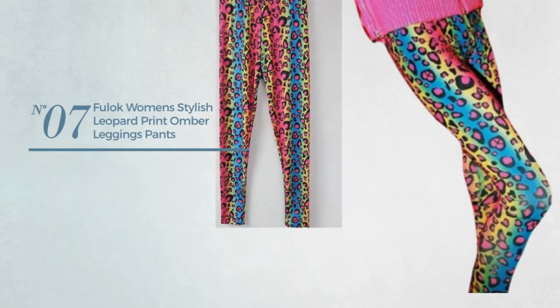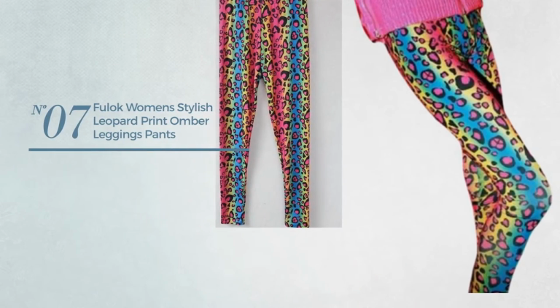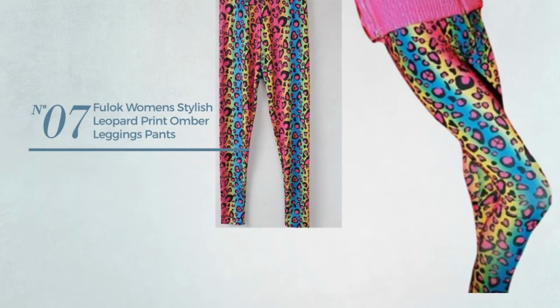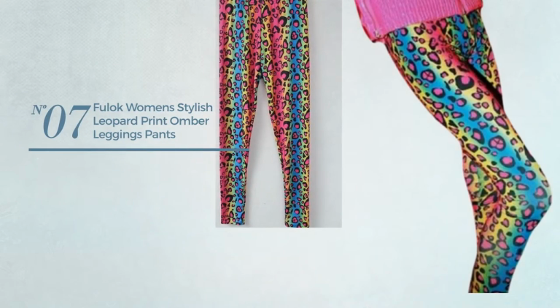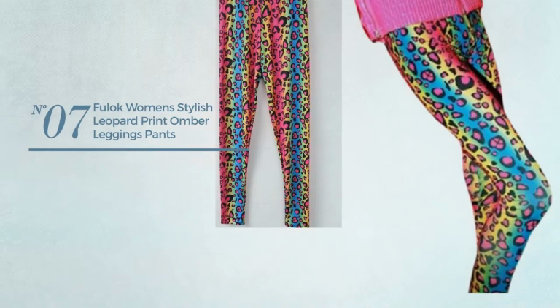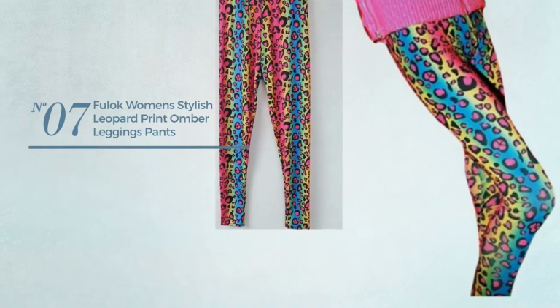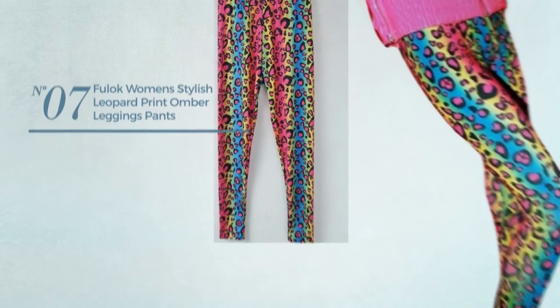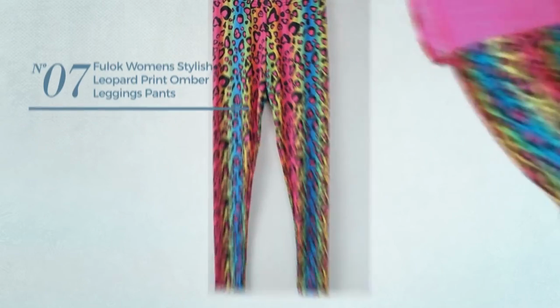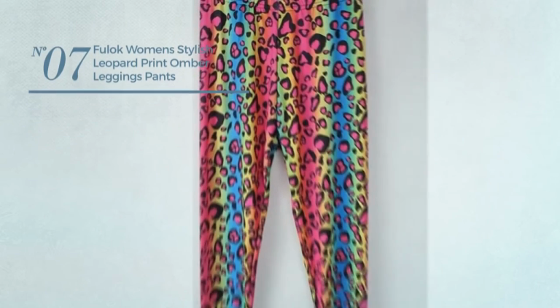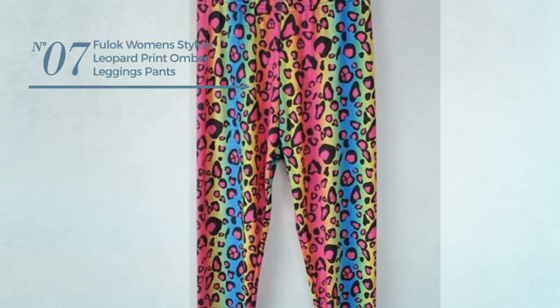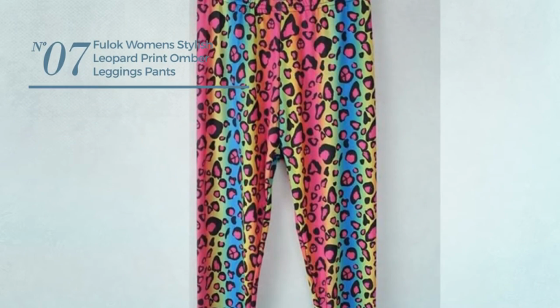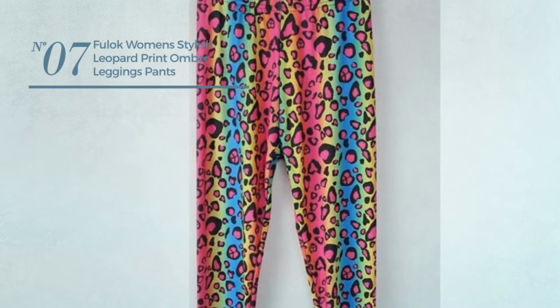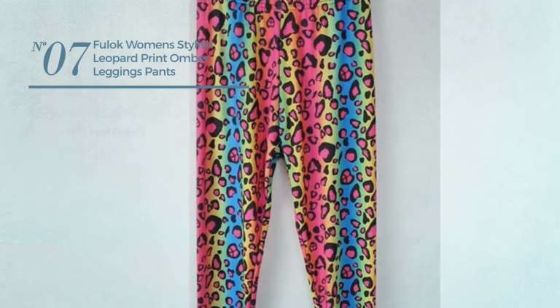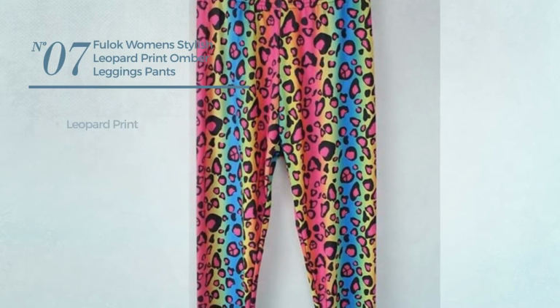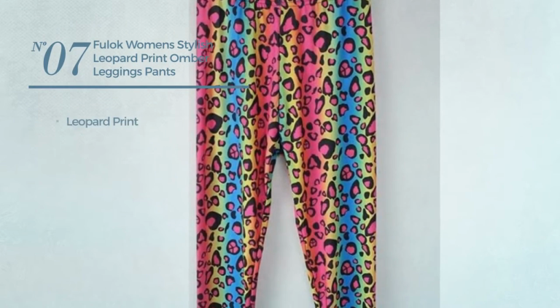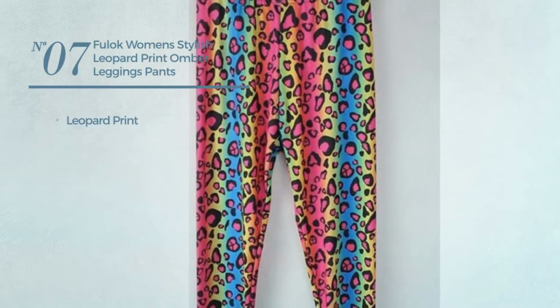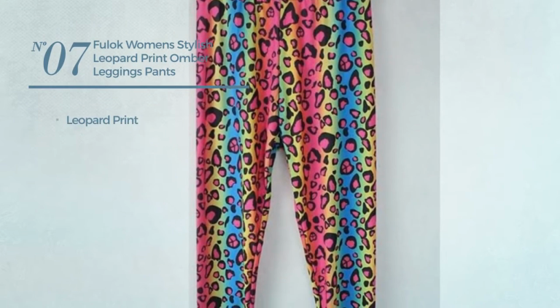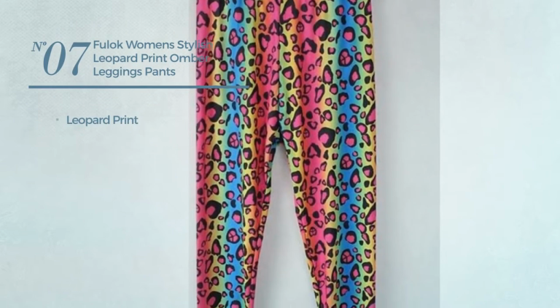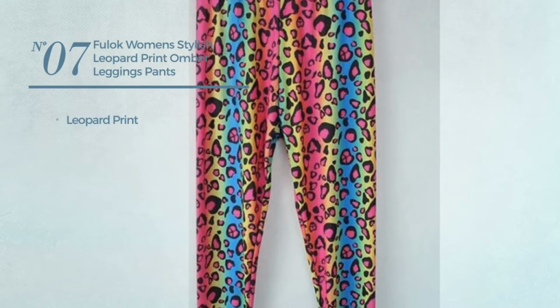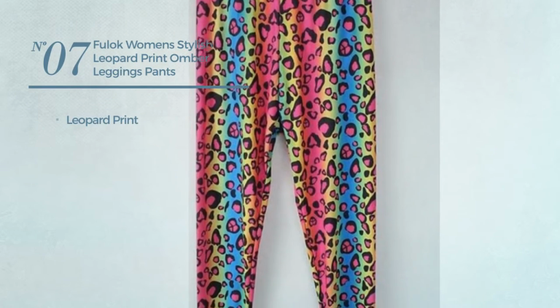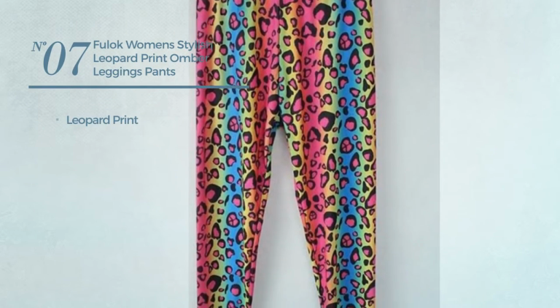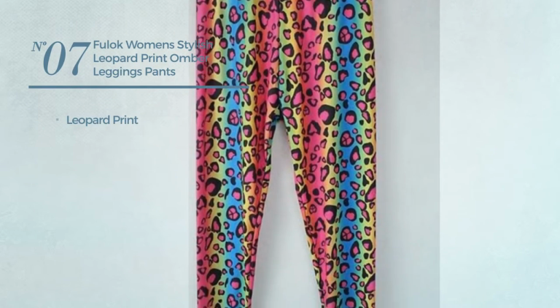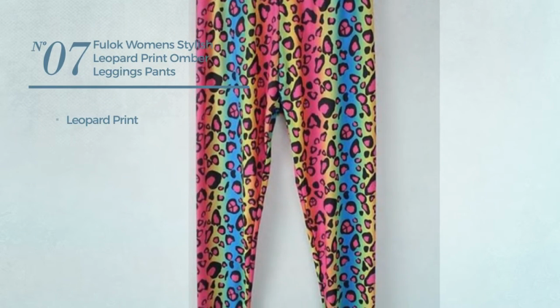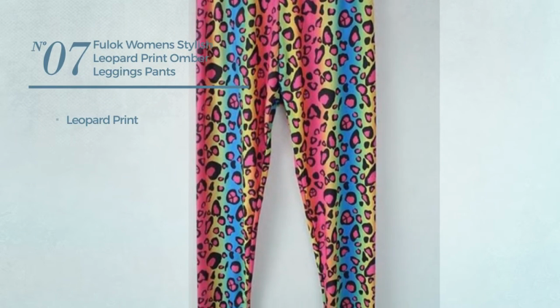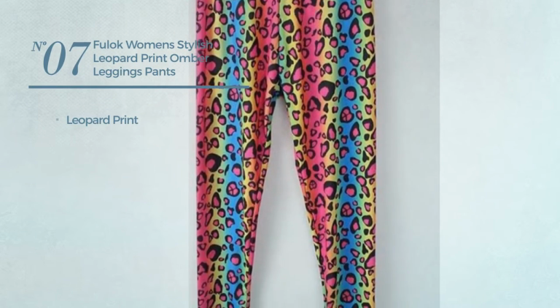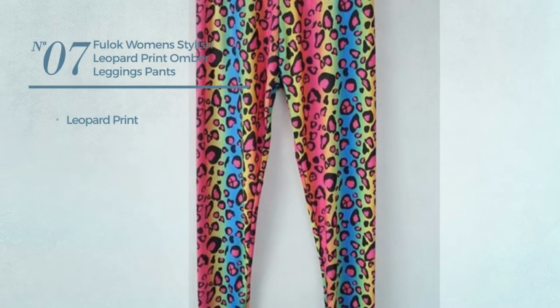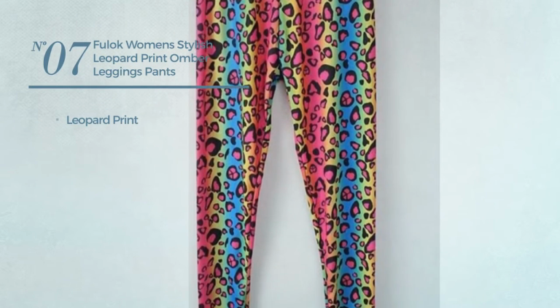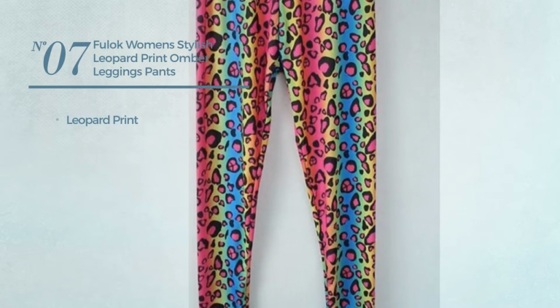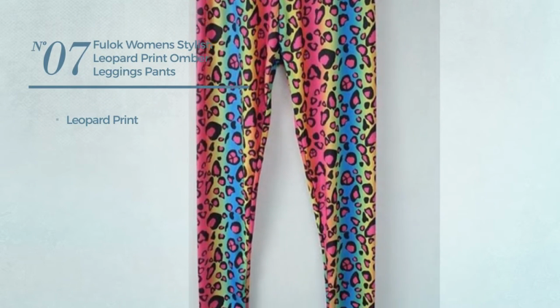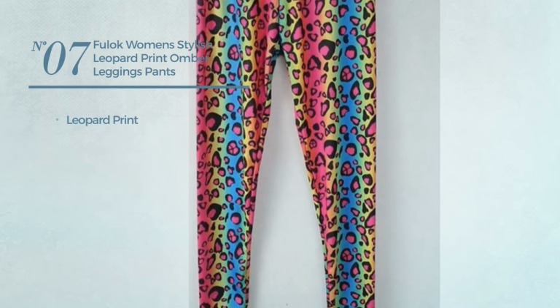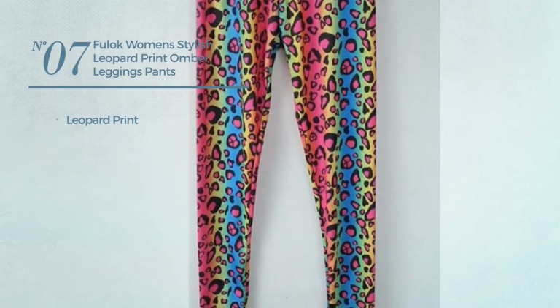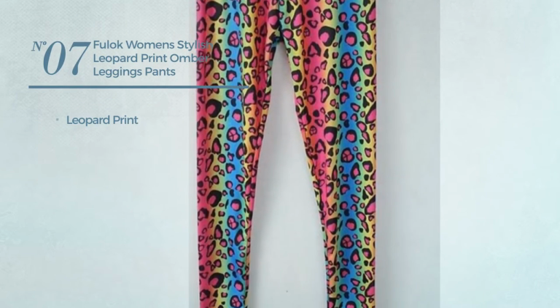Number 7. Featuring leopard print. Available in 2 other colors.